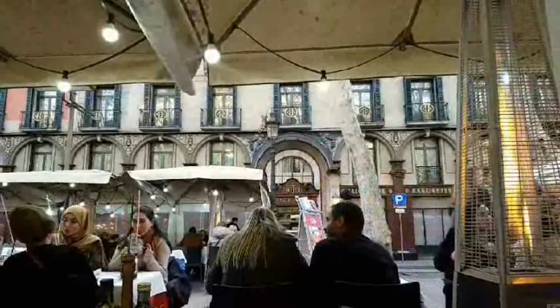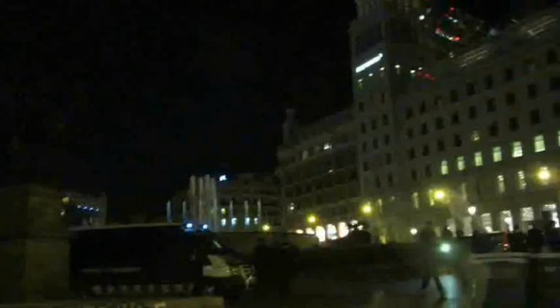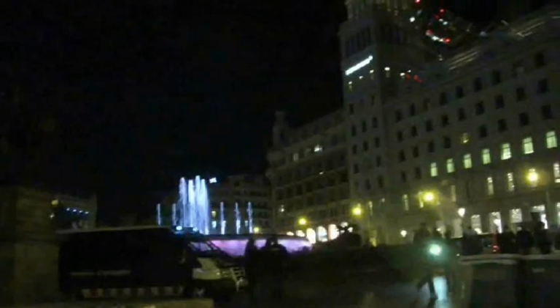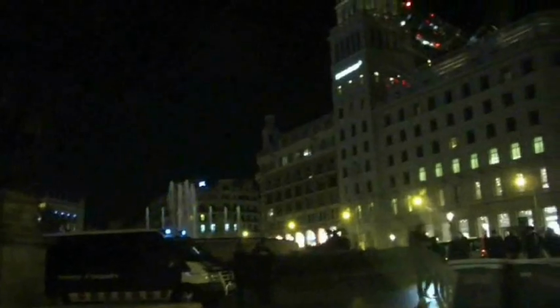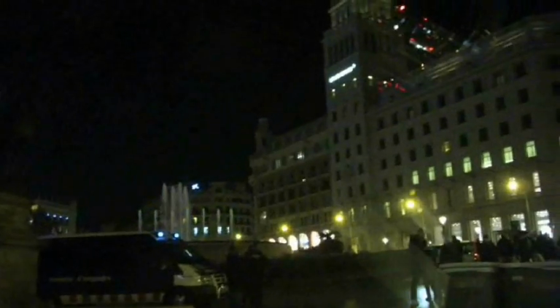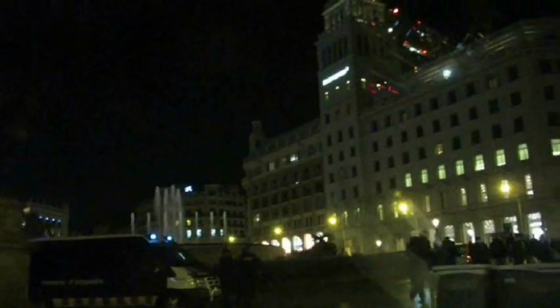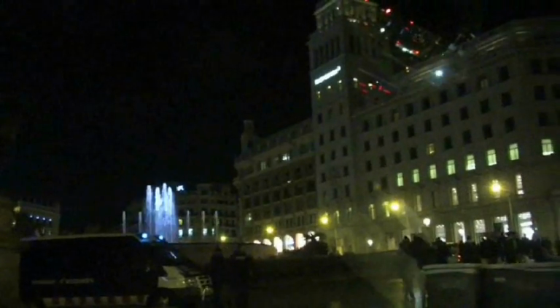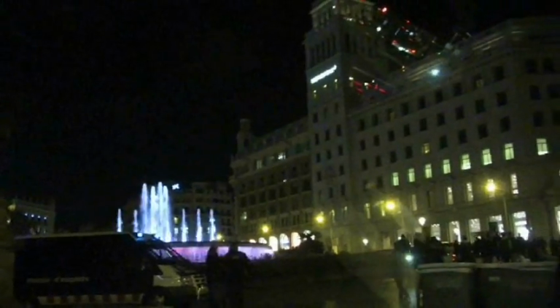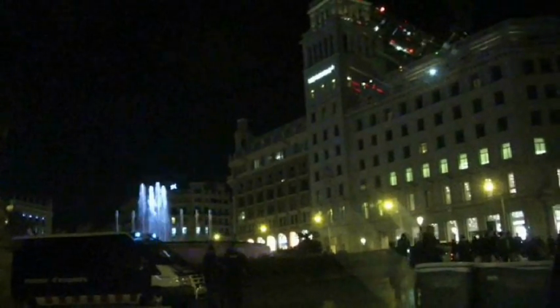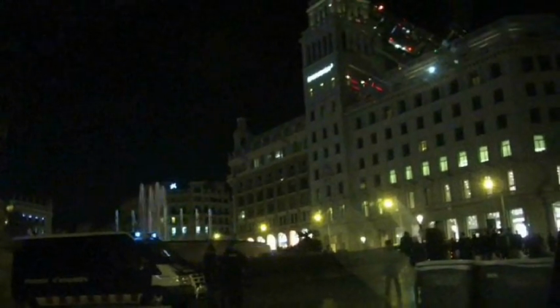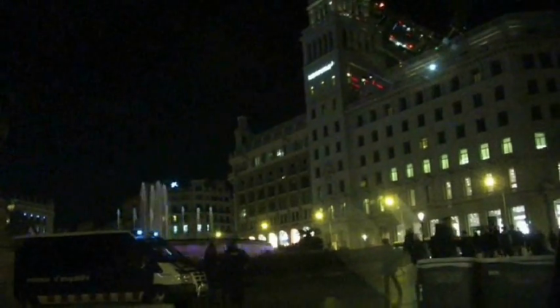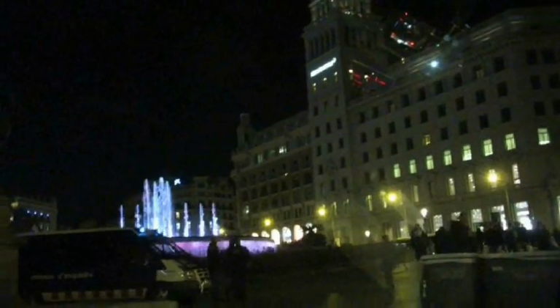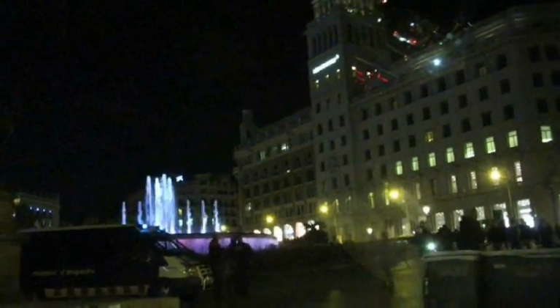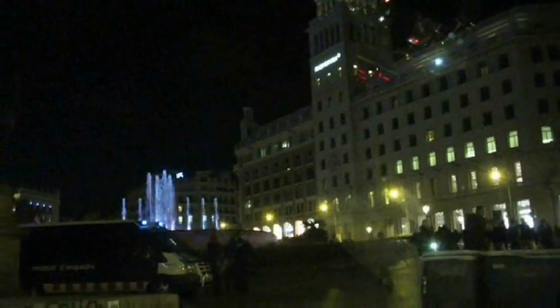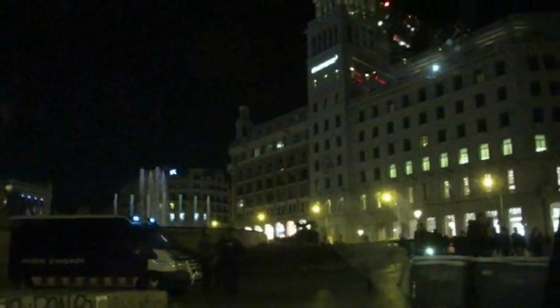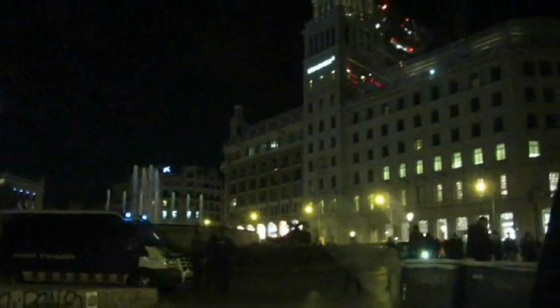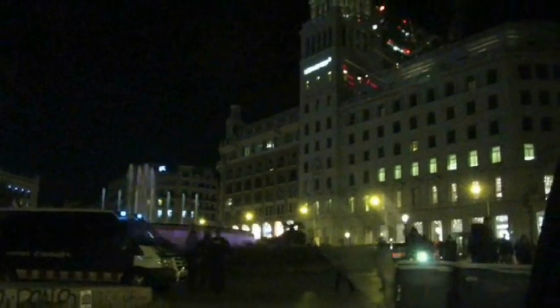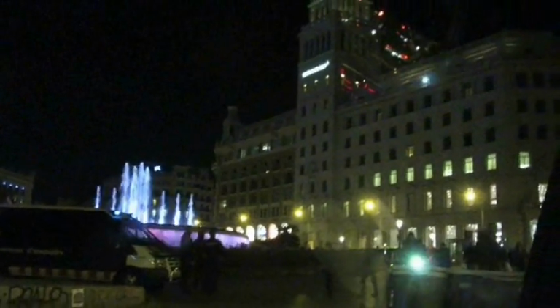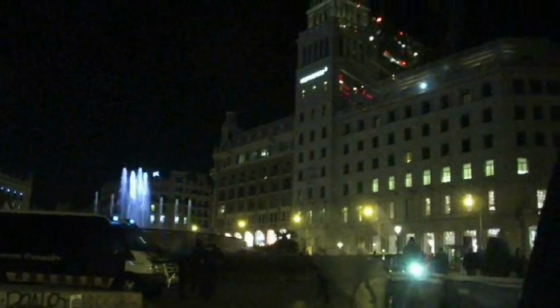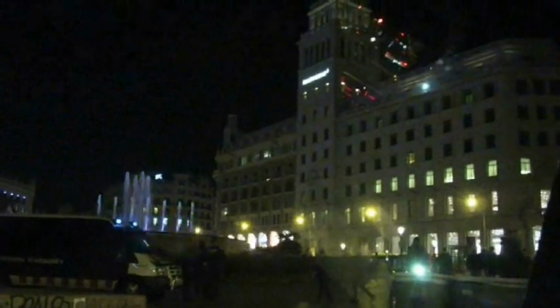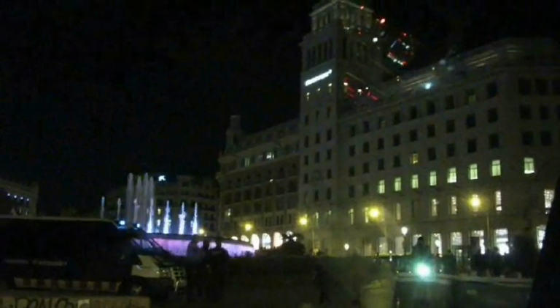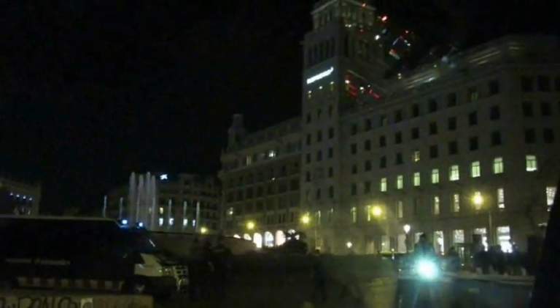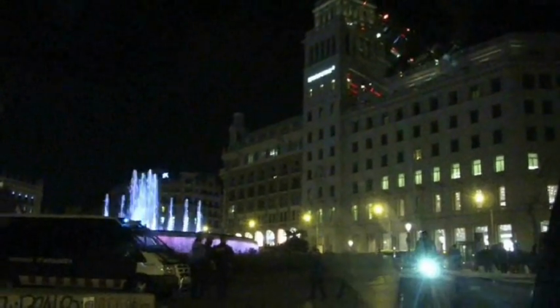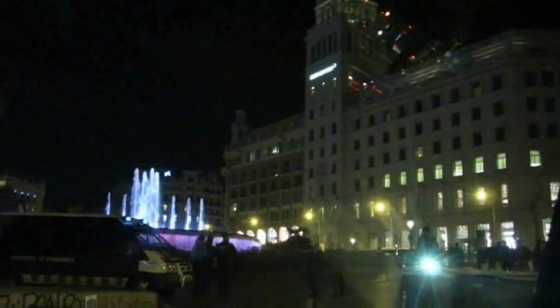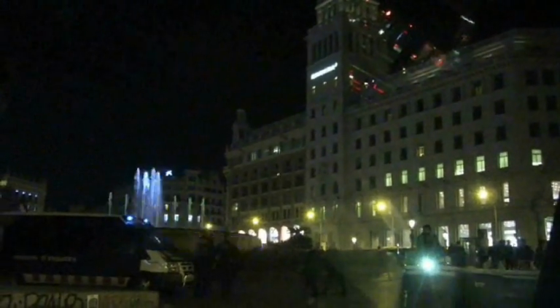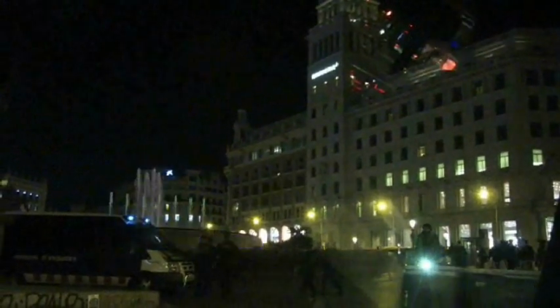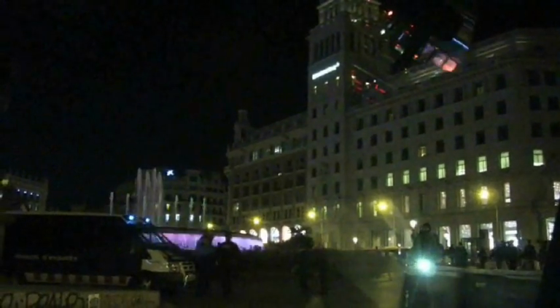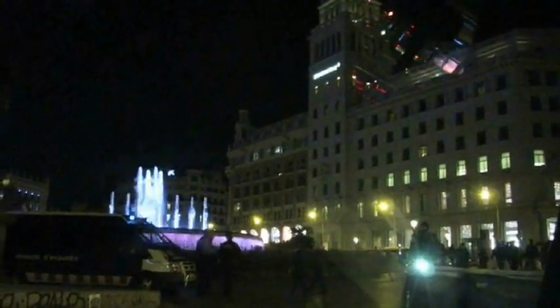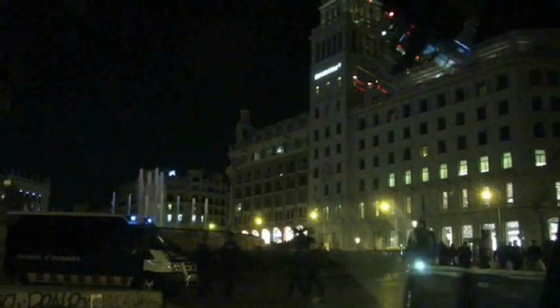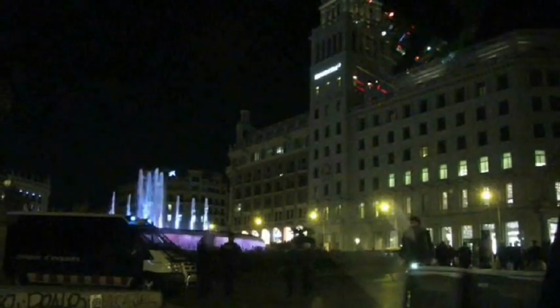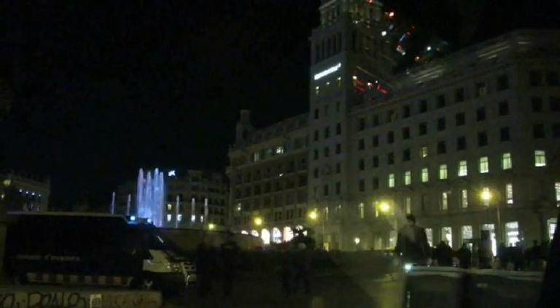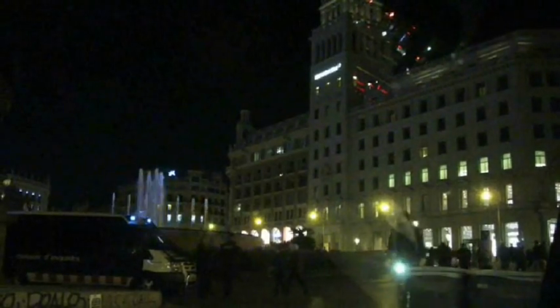We're going to check out a bit of Plaza Catalonia and La Rambla at night.